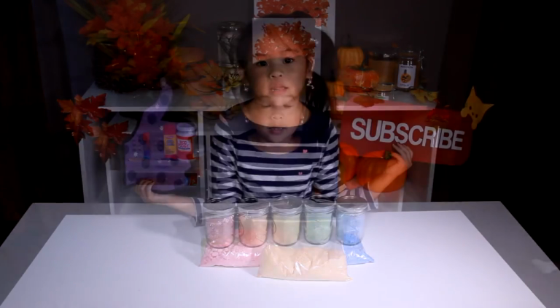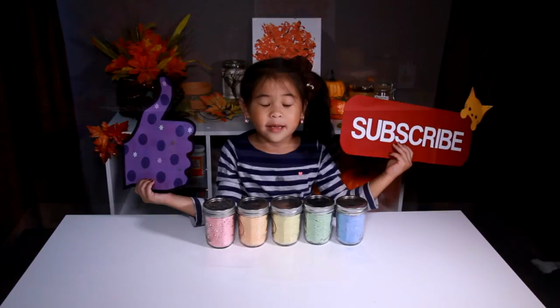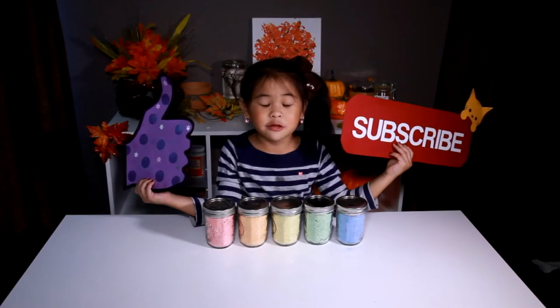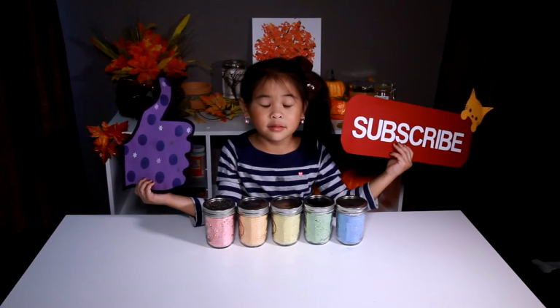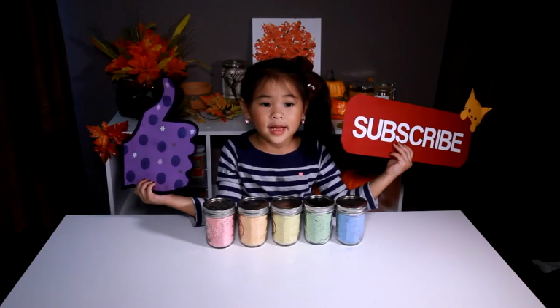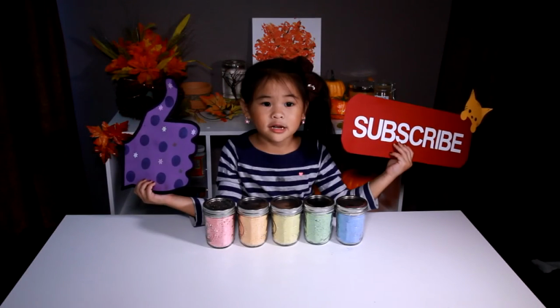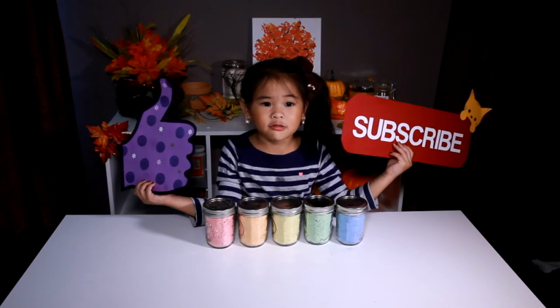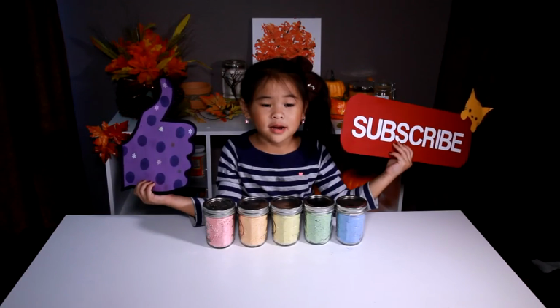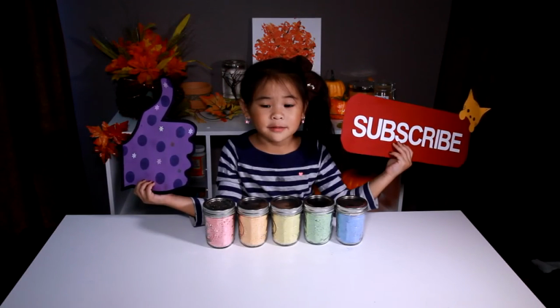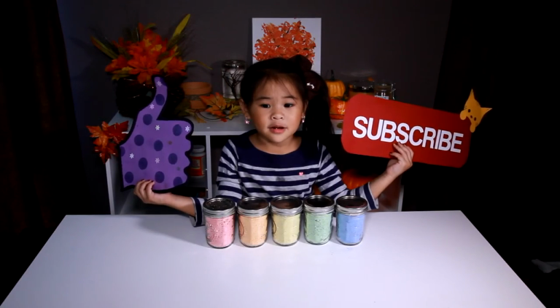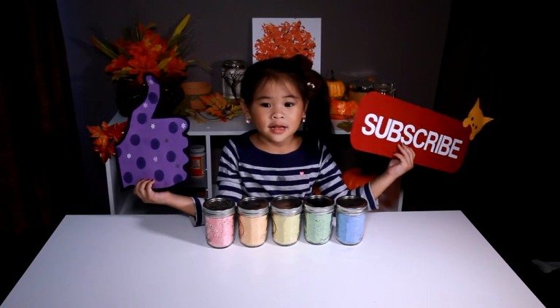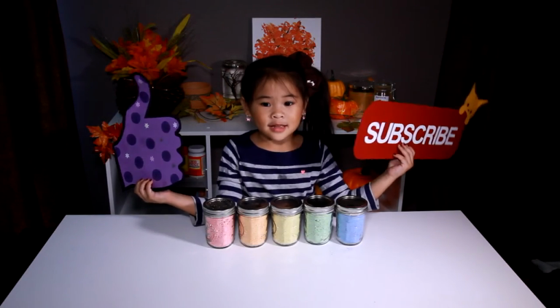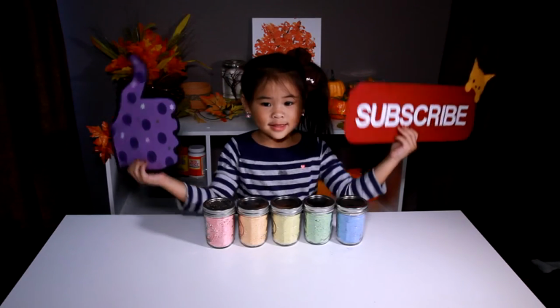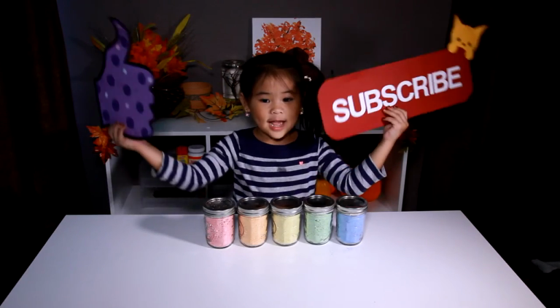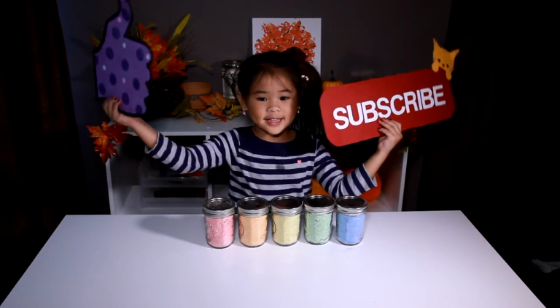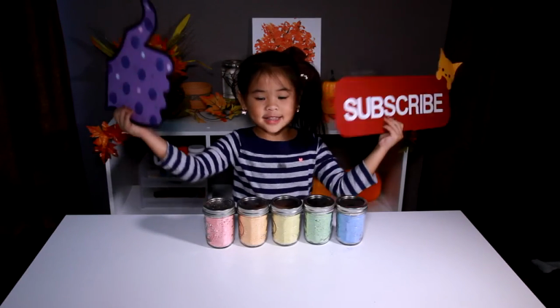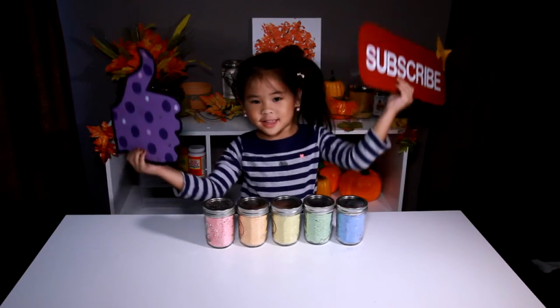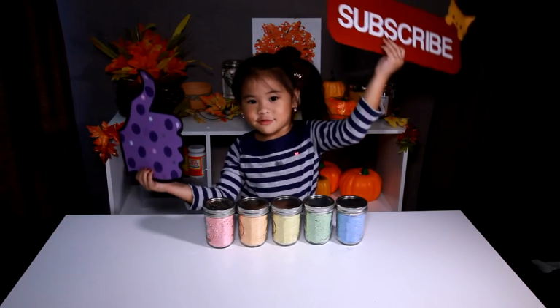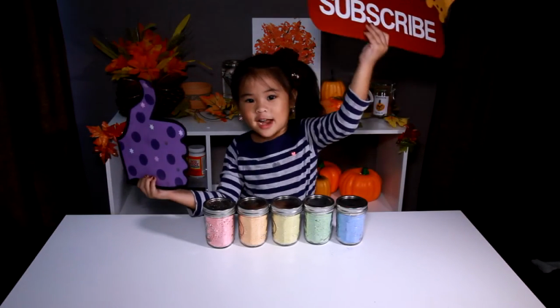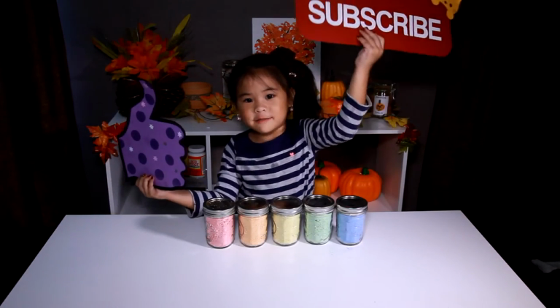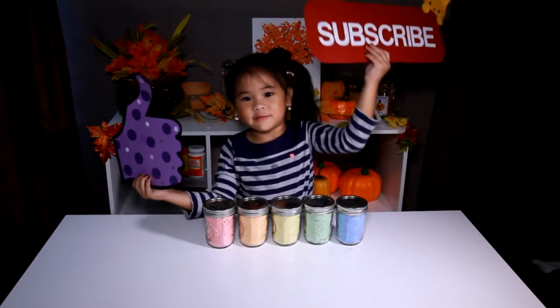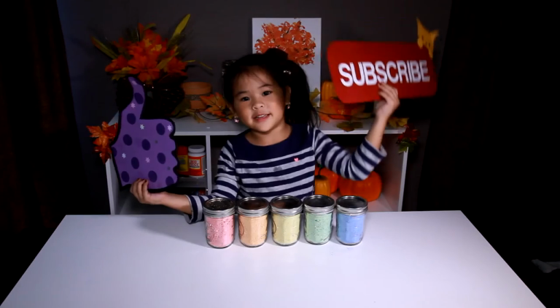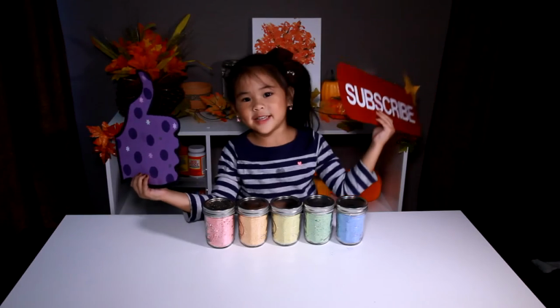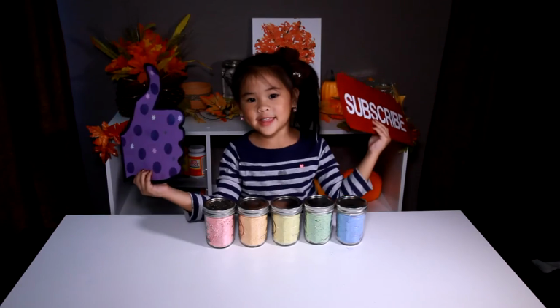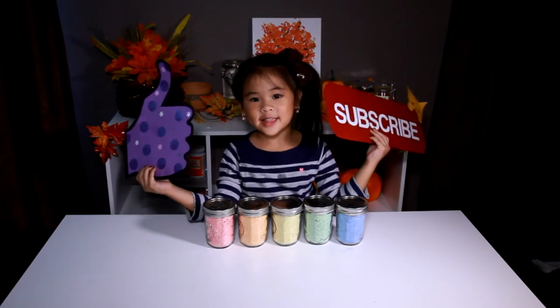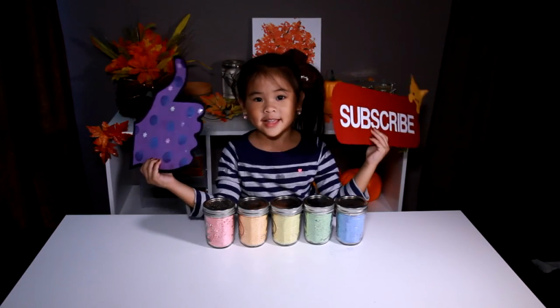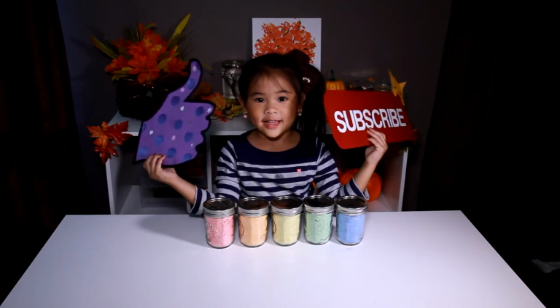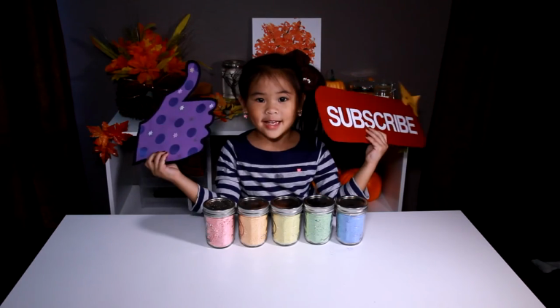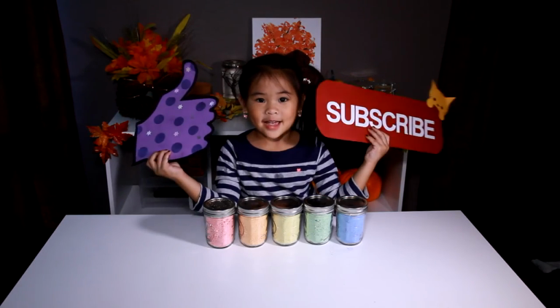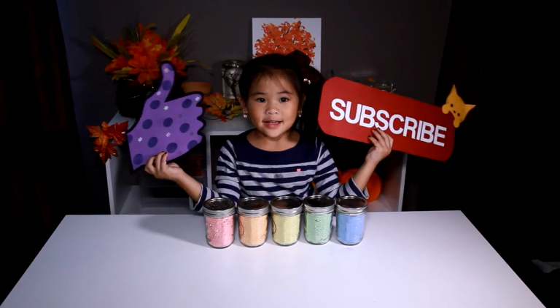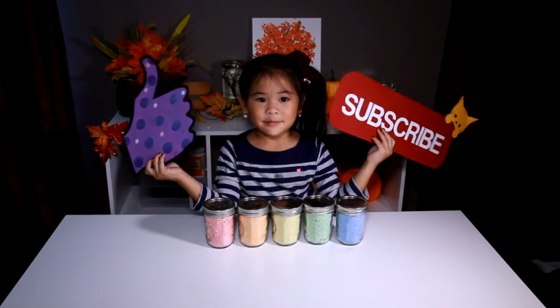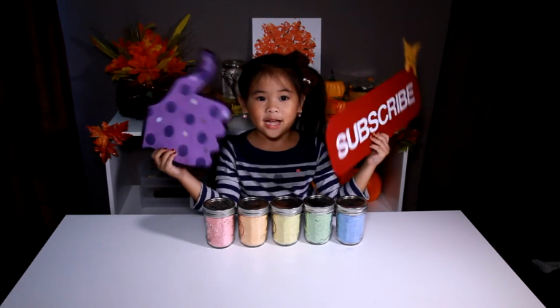If you like rainbow, like and subscribe please. Bye!